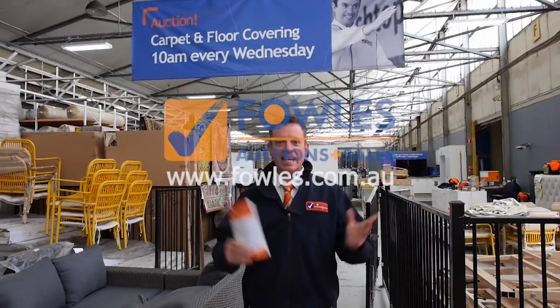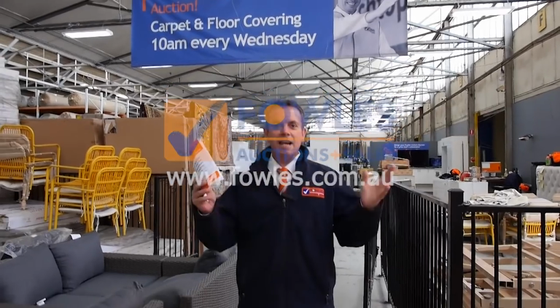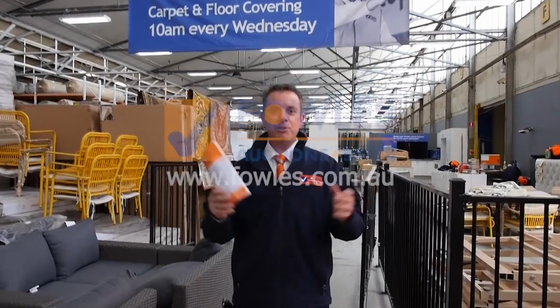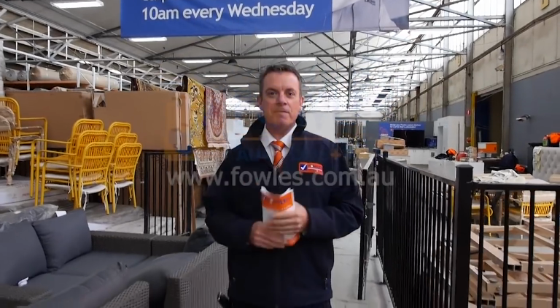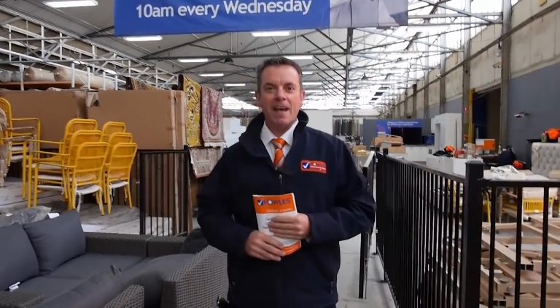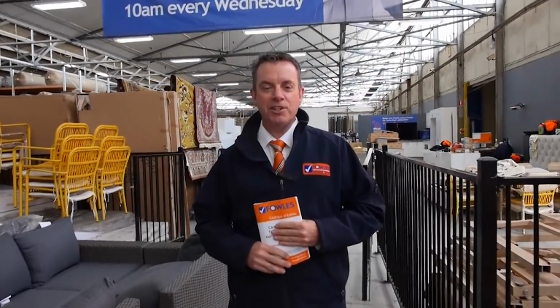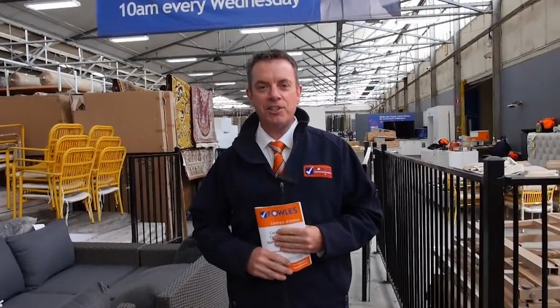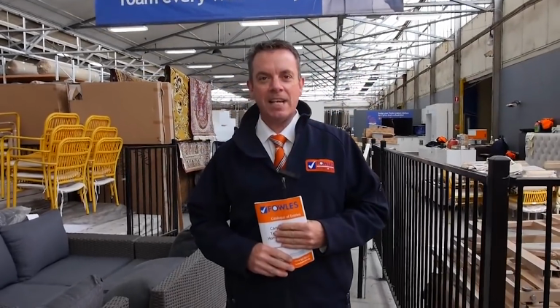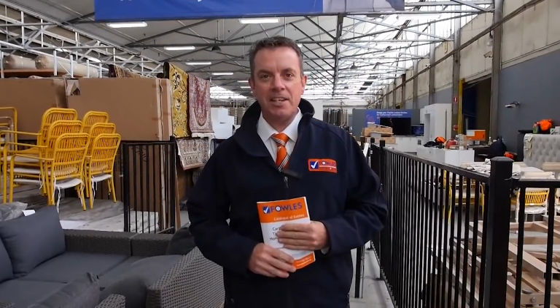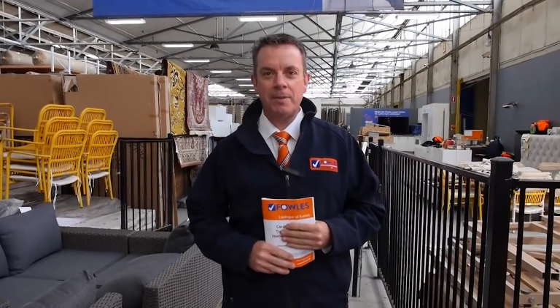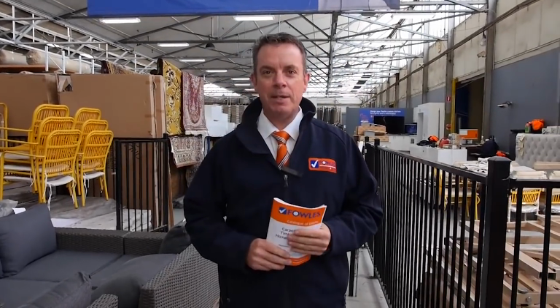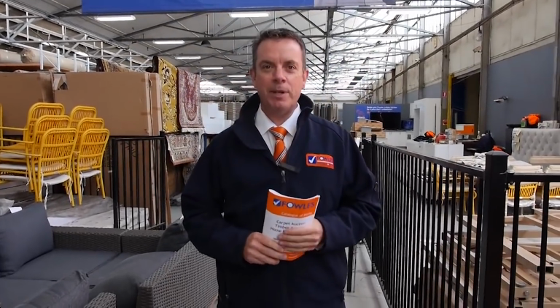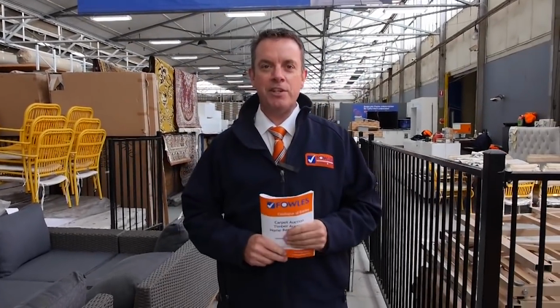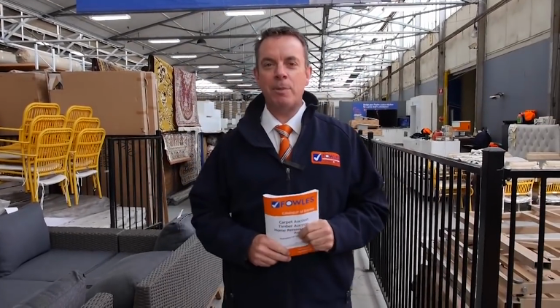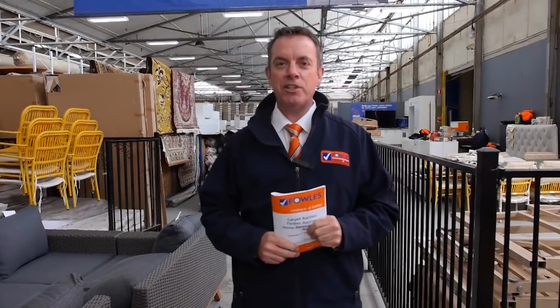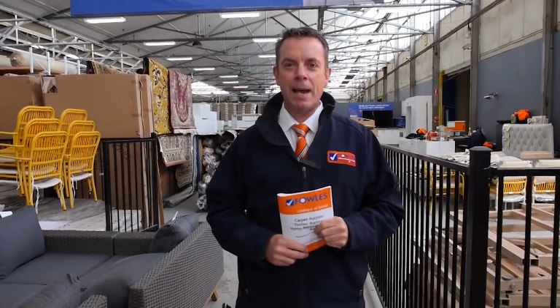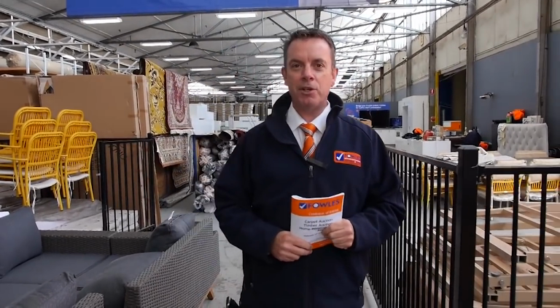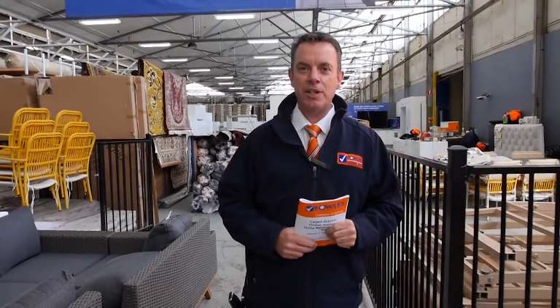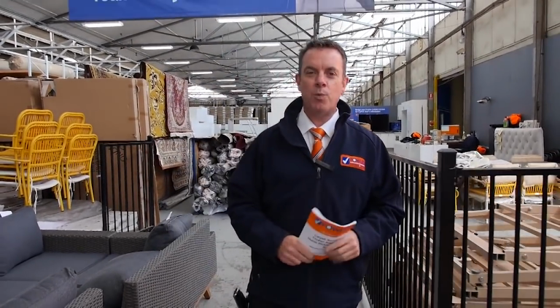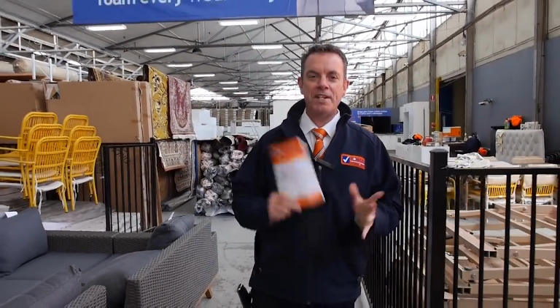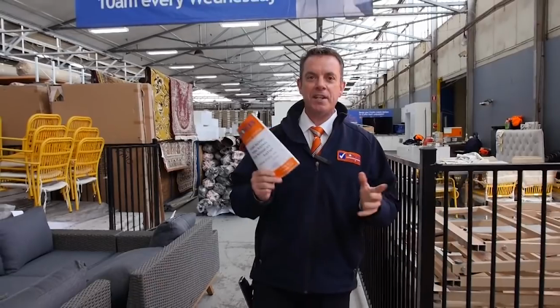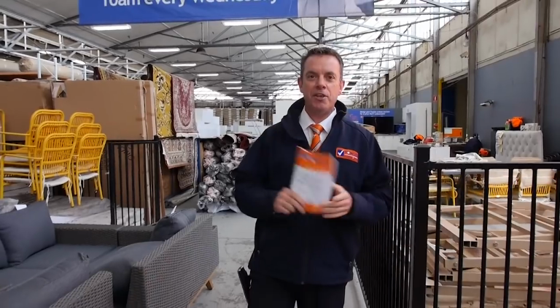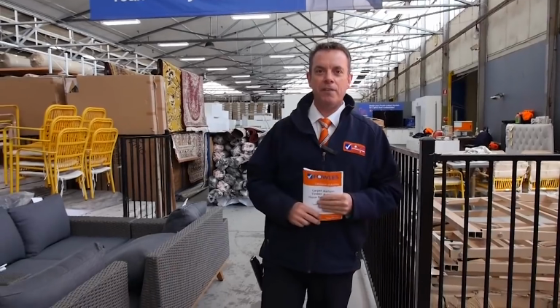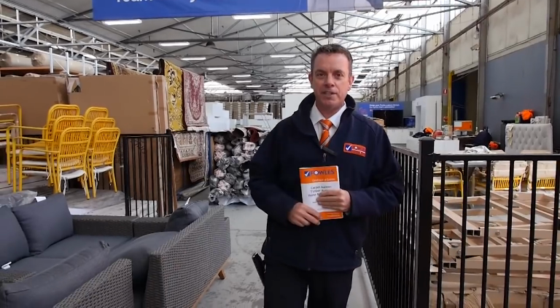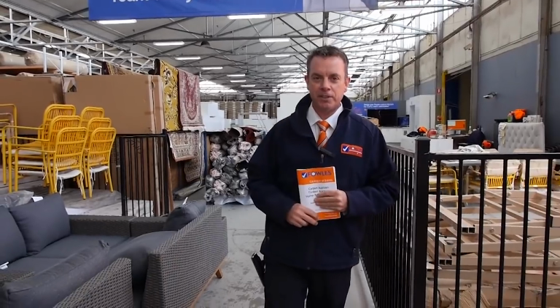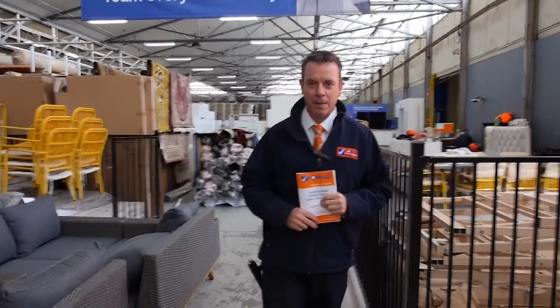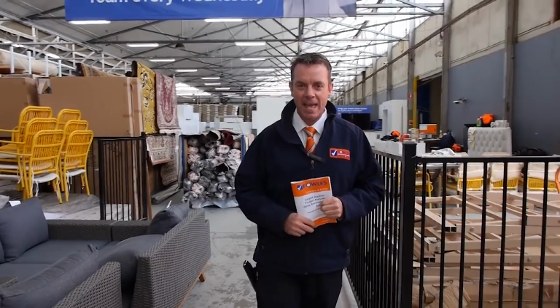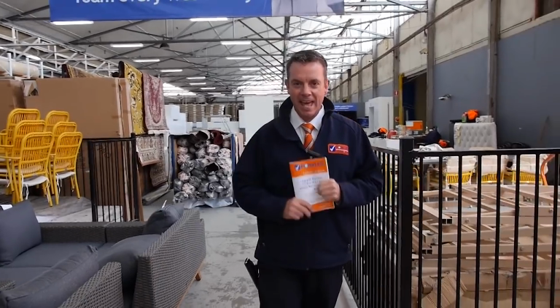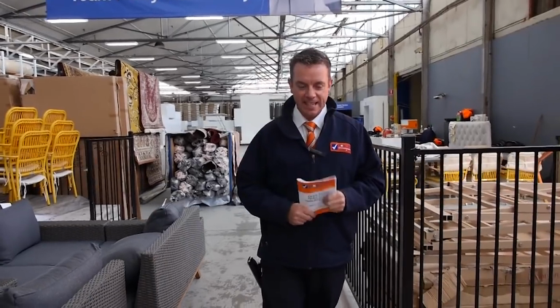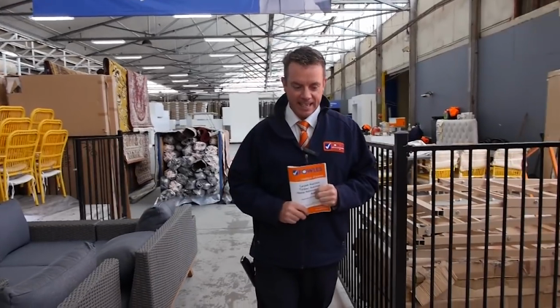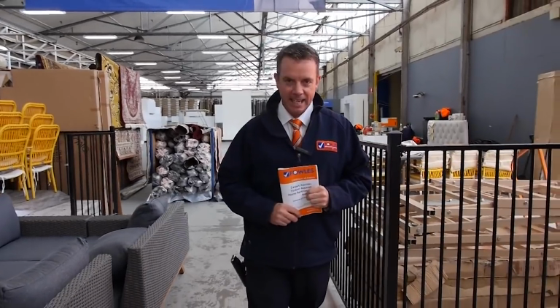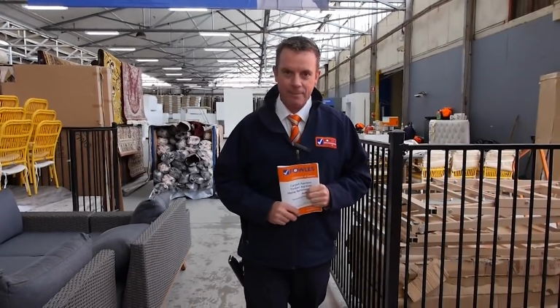G'day, I'm John from Fowler's Auction and Sales. I'm here to preview tomorrow's carpet auction. It's Wednesday the 31st of October at 10am.